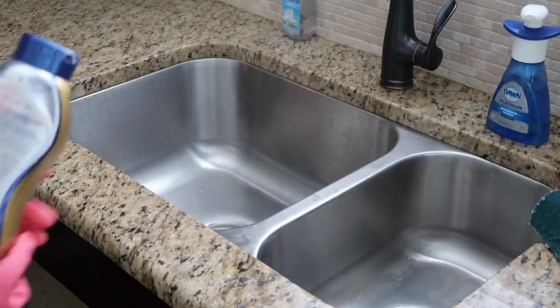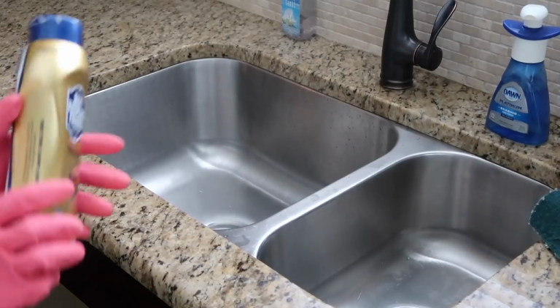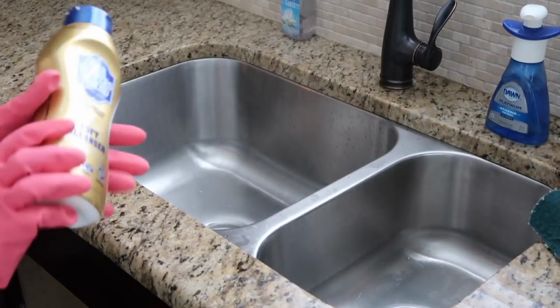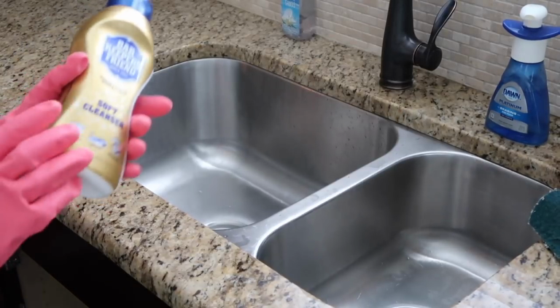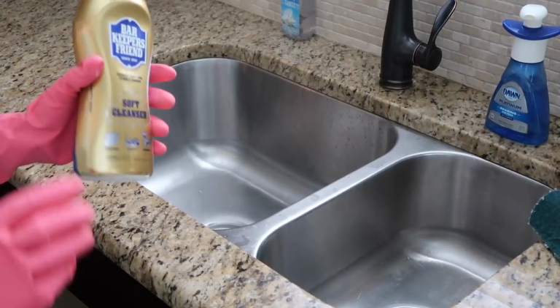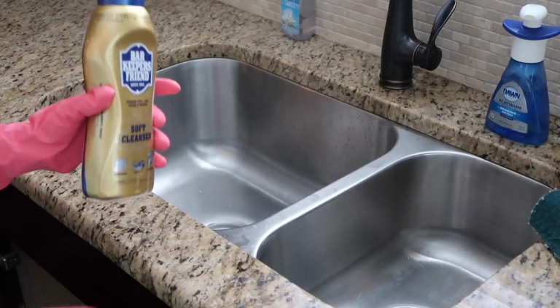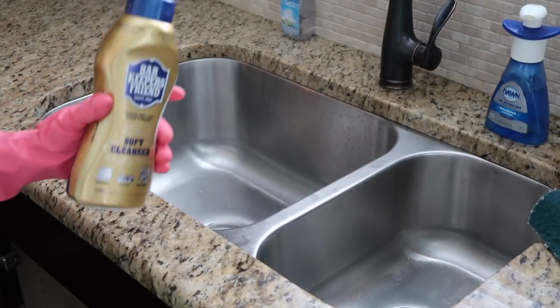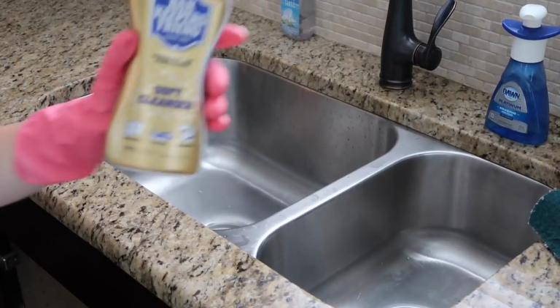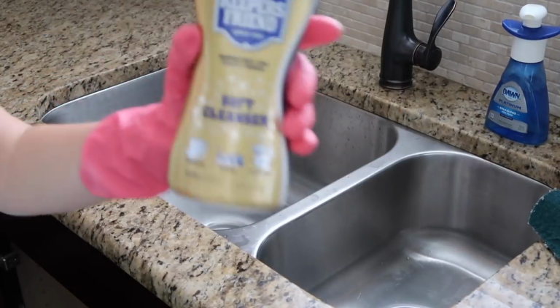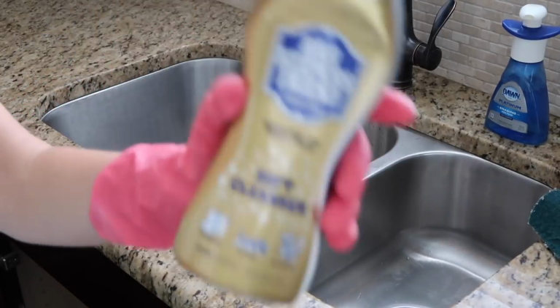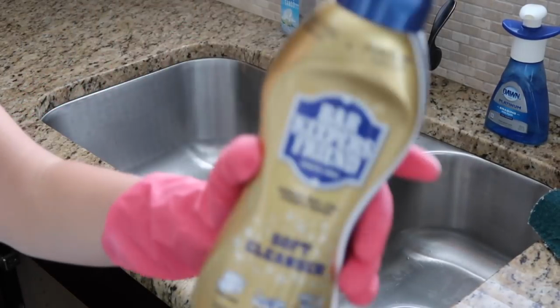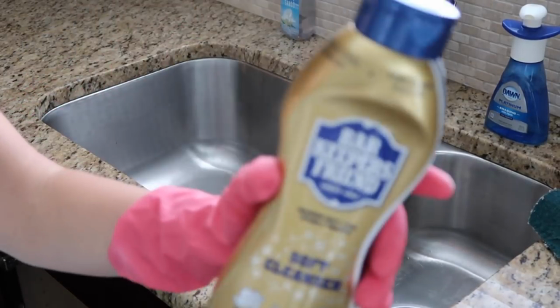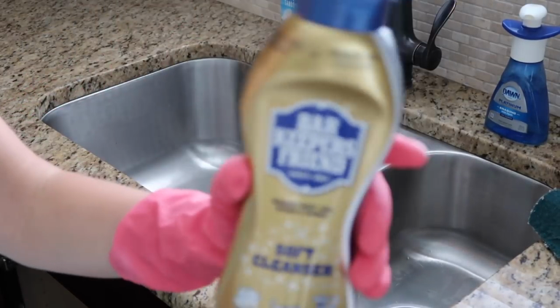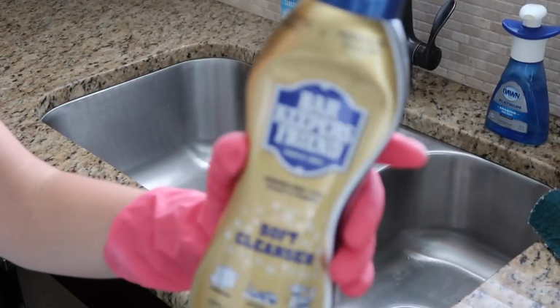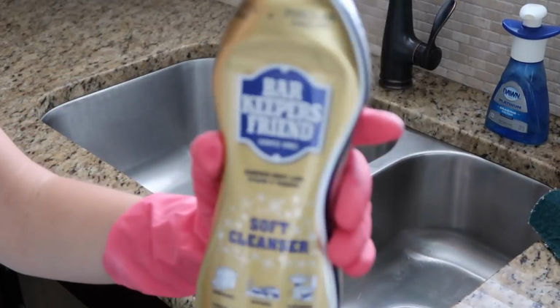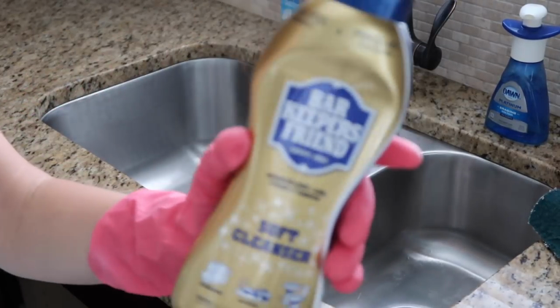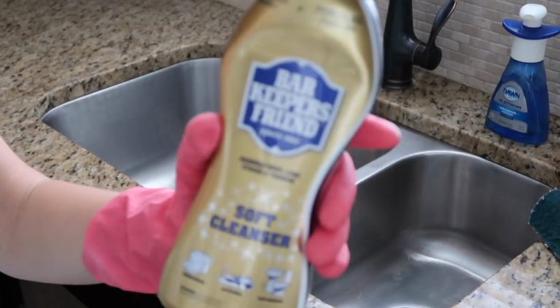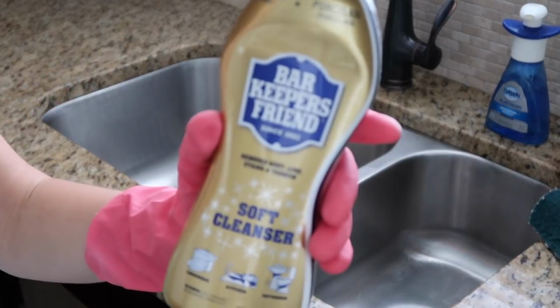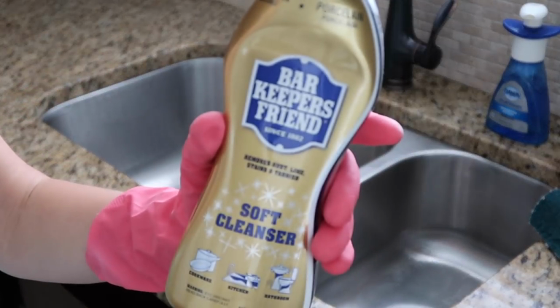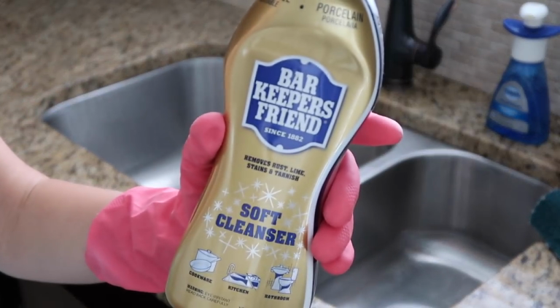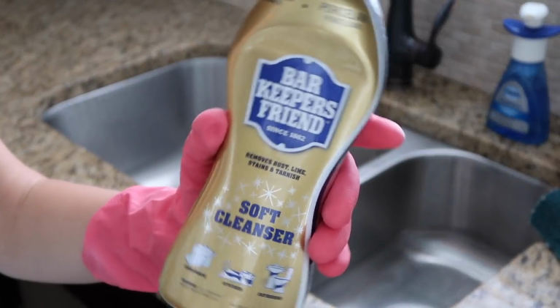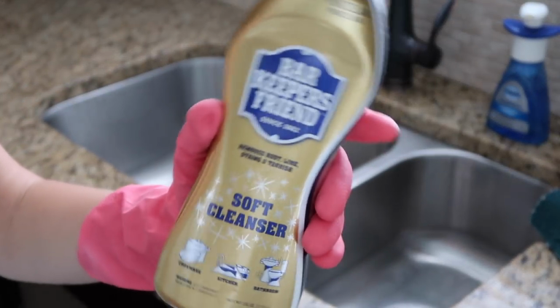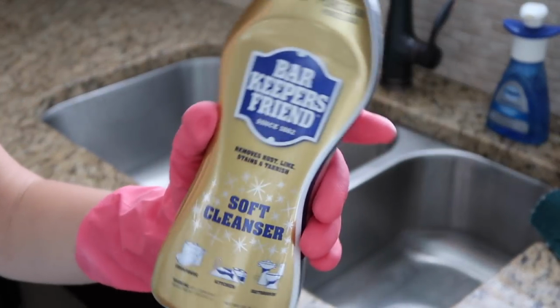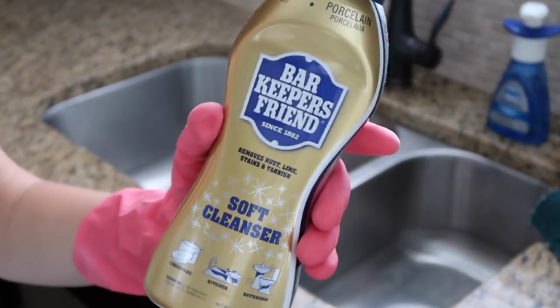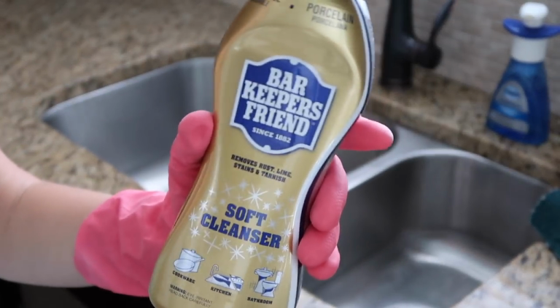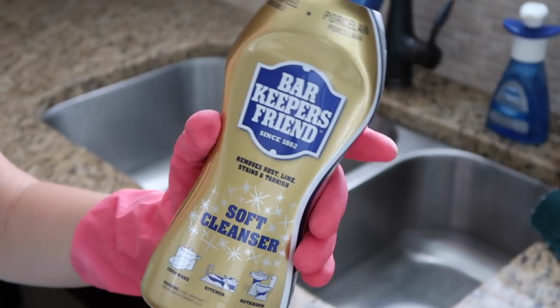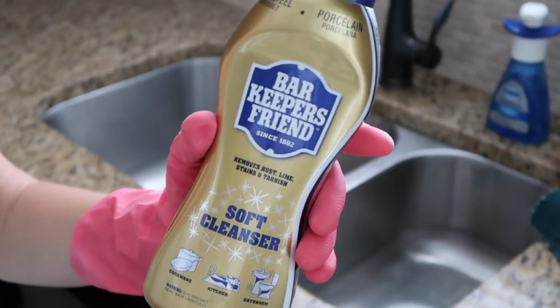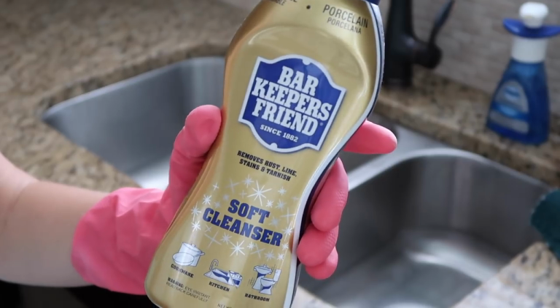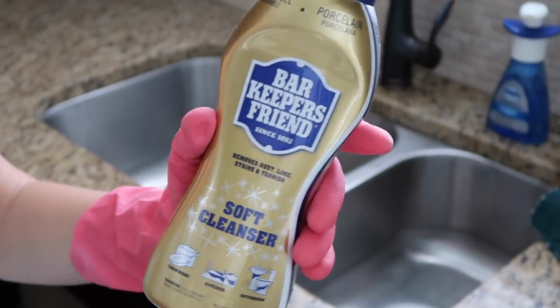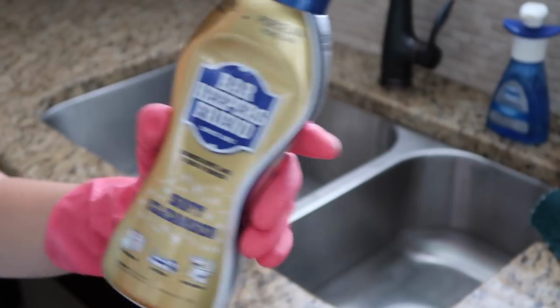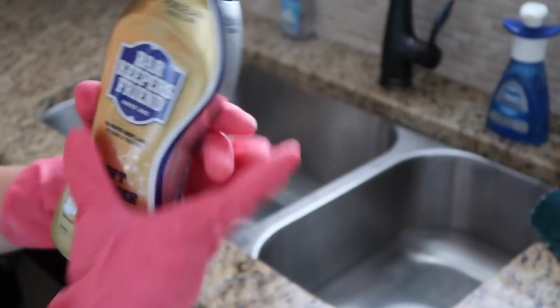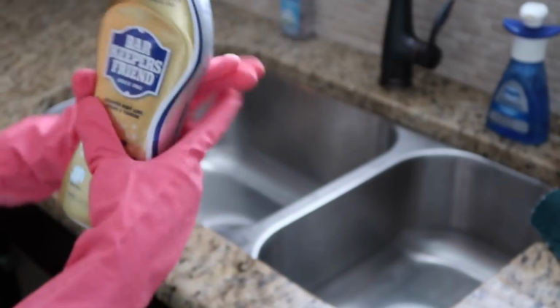To clean my sink, I use Bar Keeper's Friend Soft Cleanser and give it a good scrub.